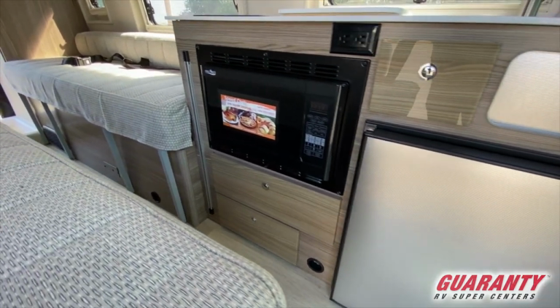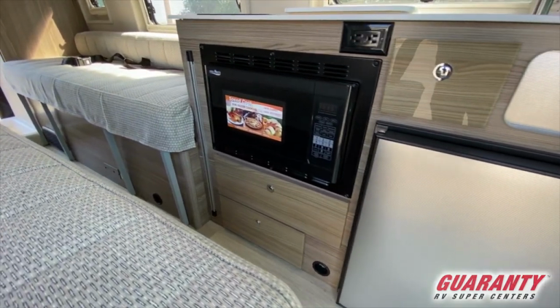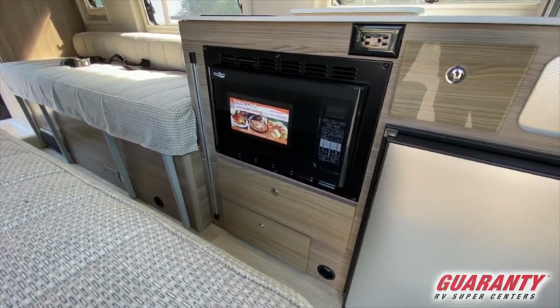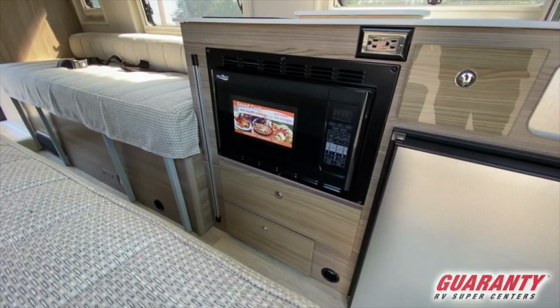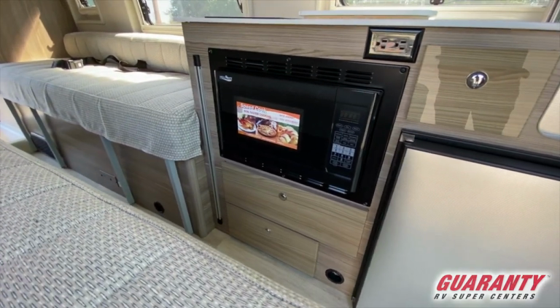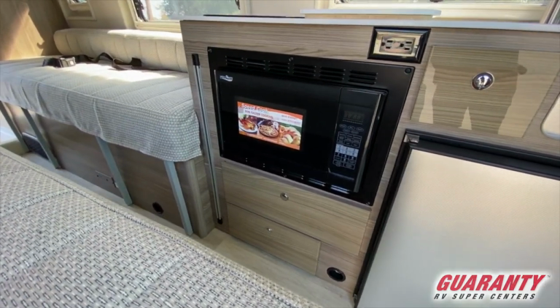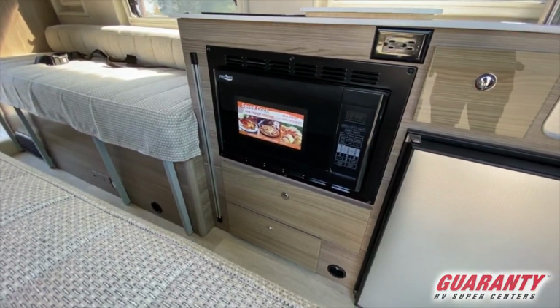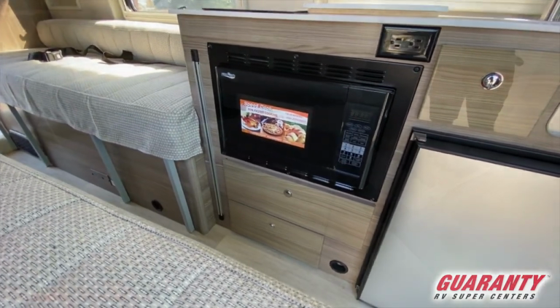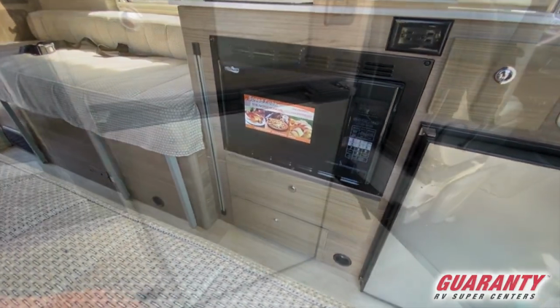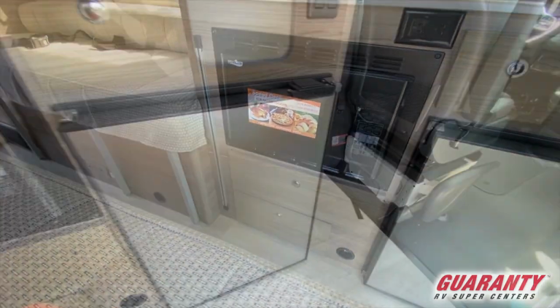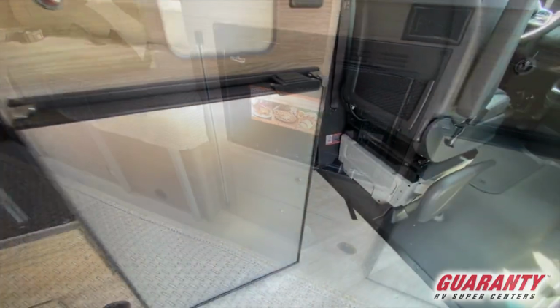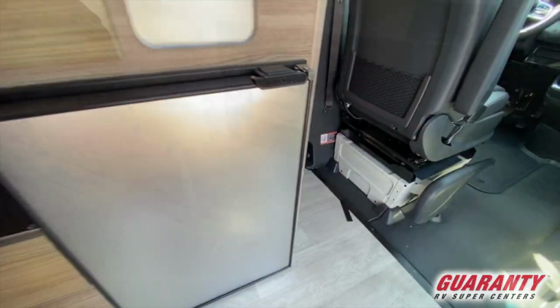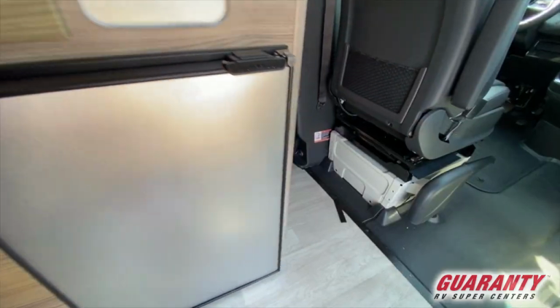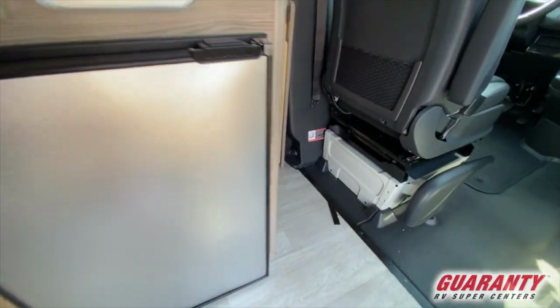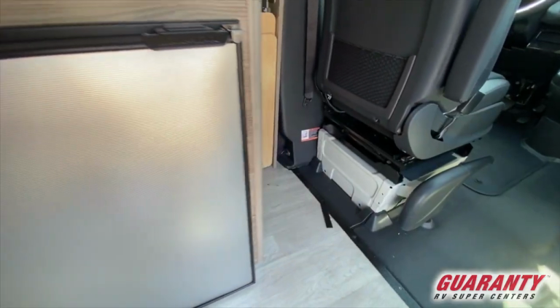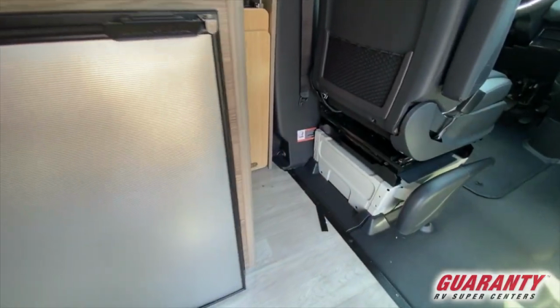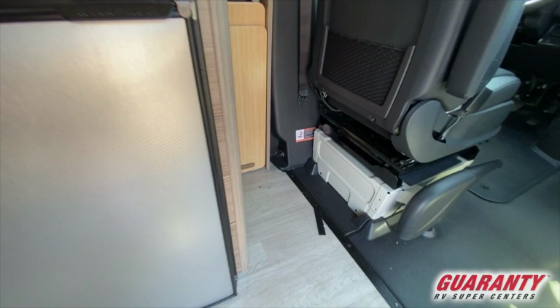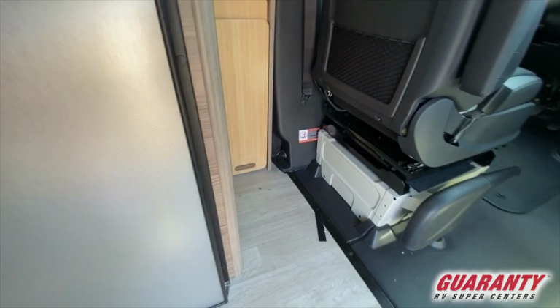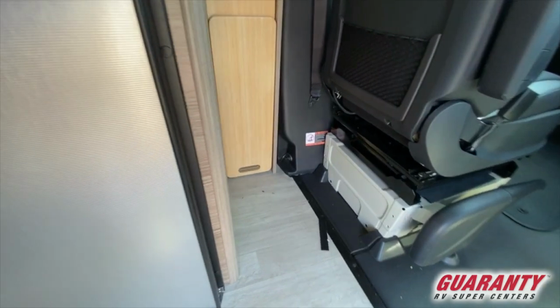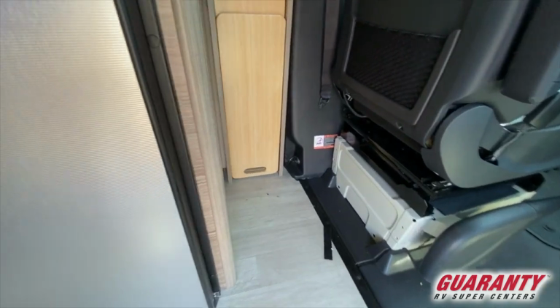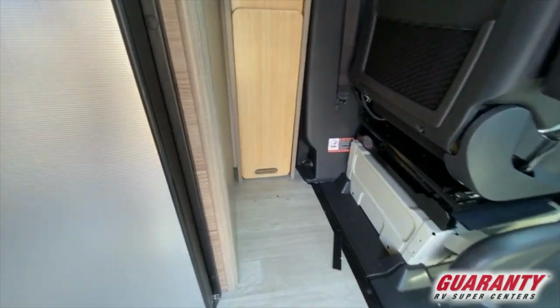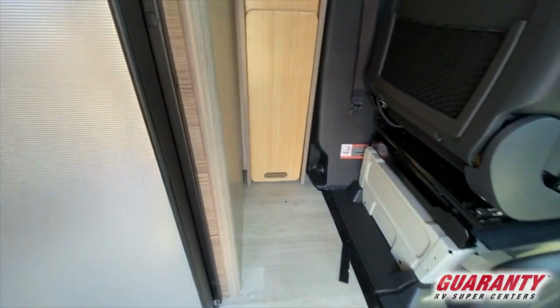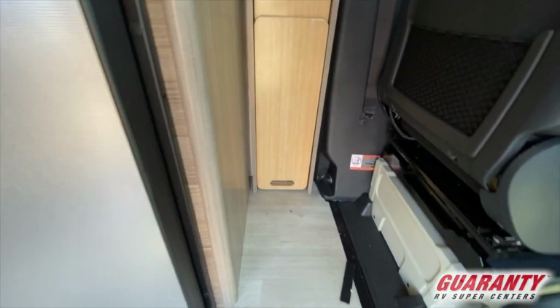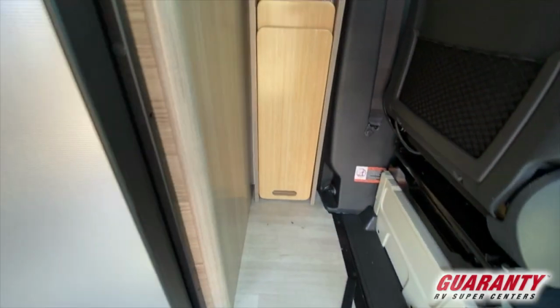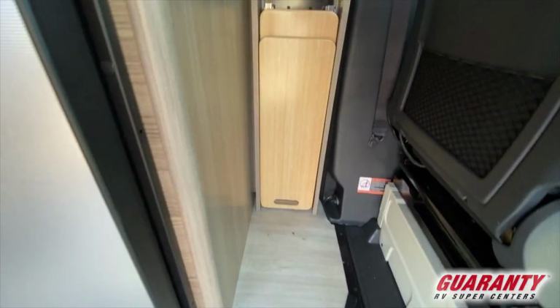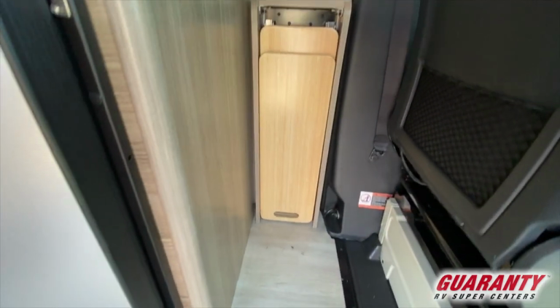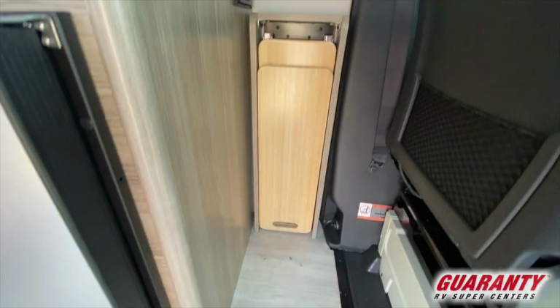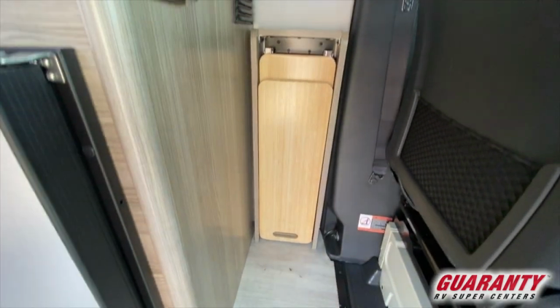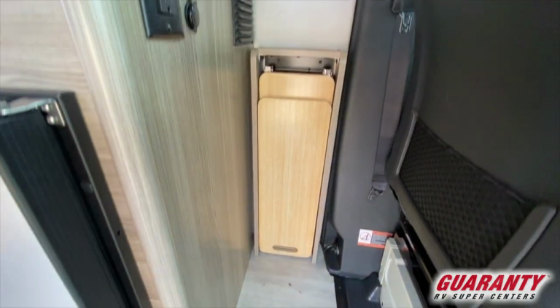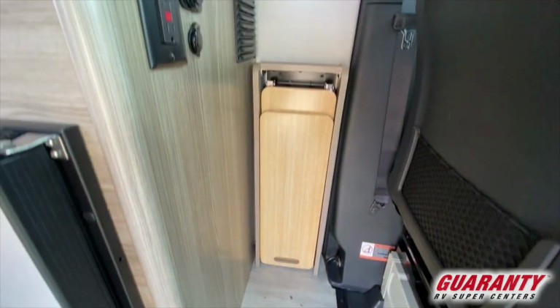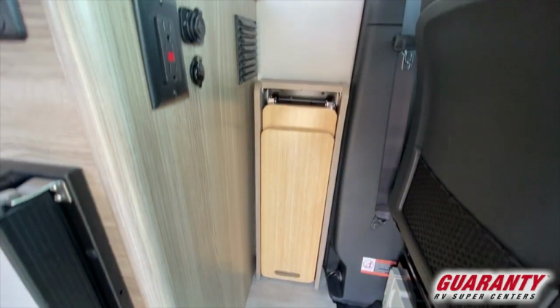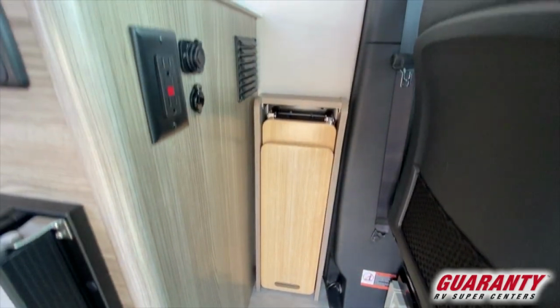Directly behind the driver's seat, just after that, is a fold-out table for a workspace.